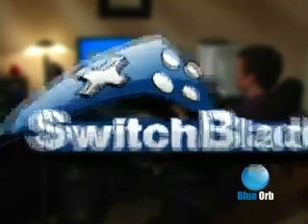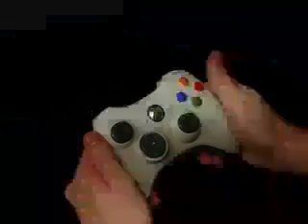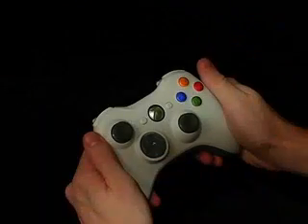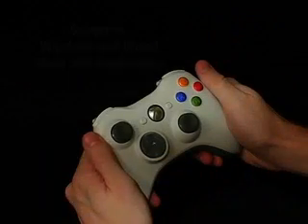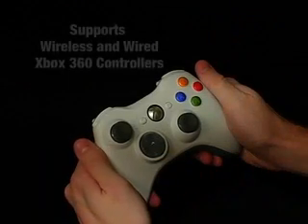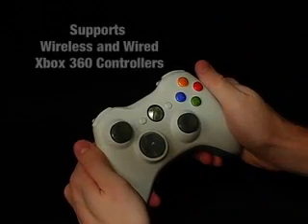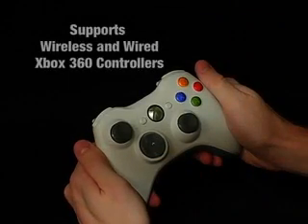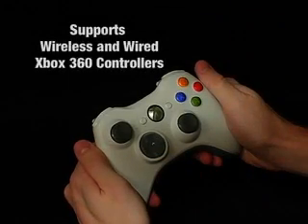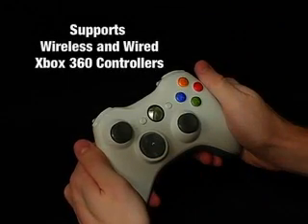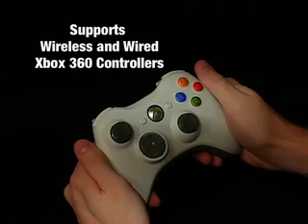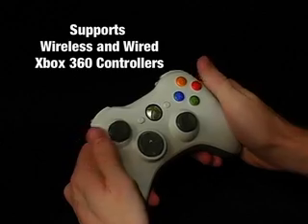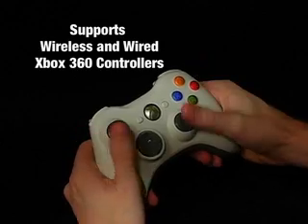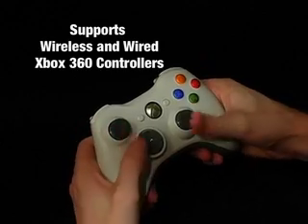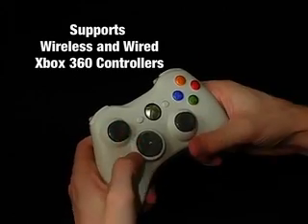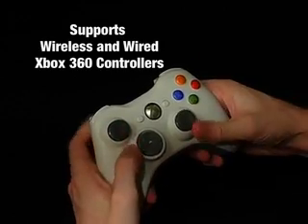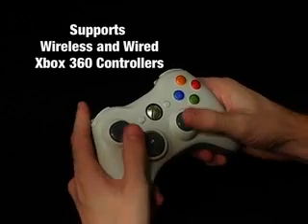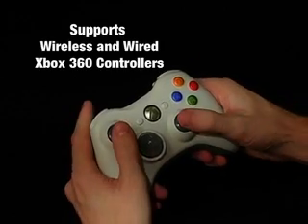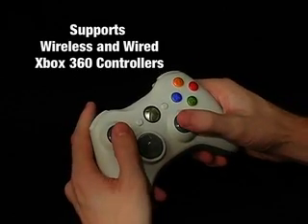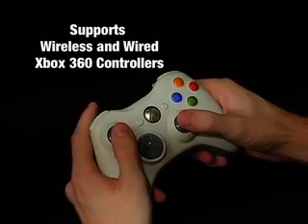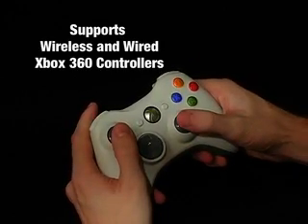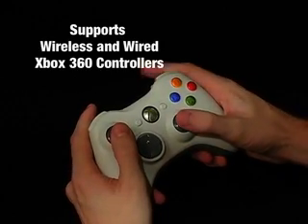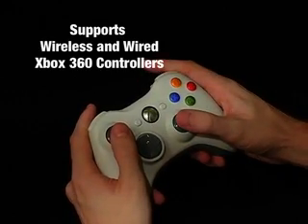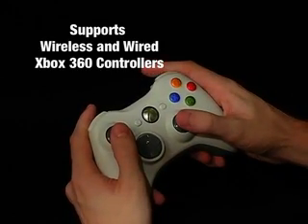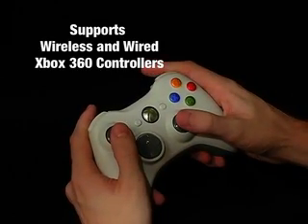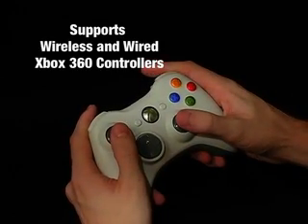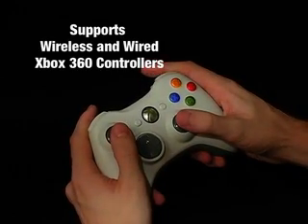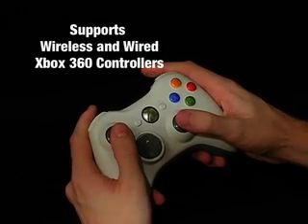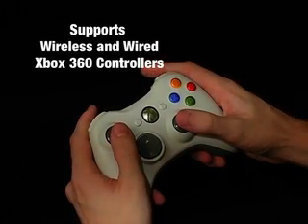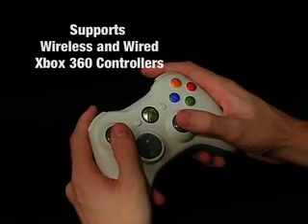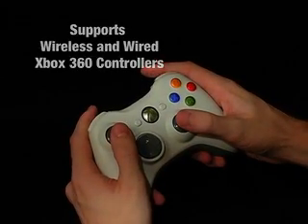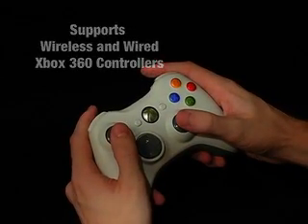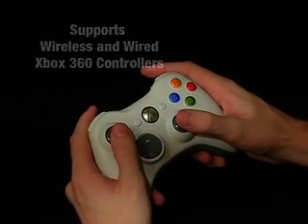First, you will need a controller. Switchblade supports both wireless and wired Xbox 360 controllers.